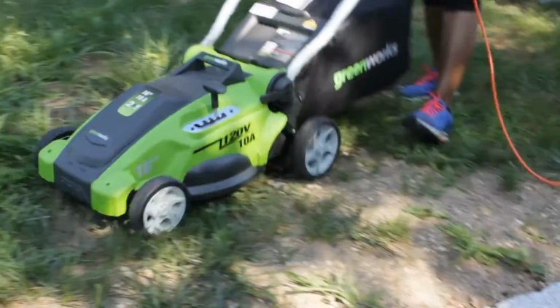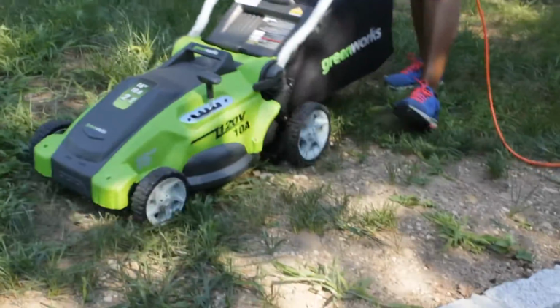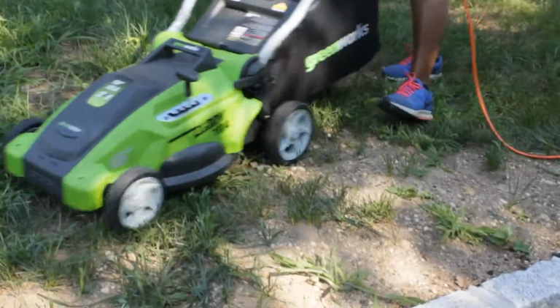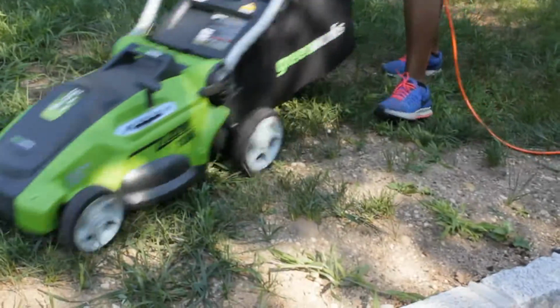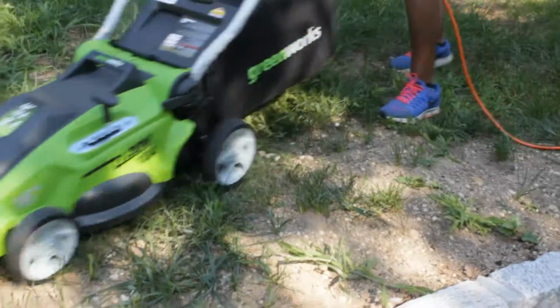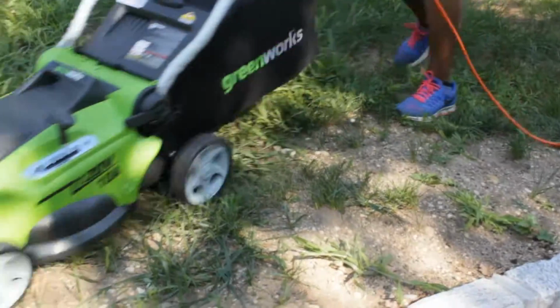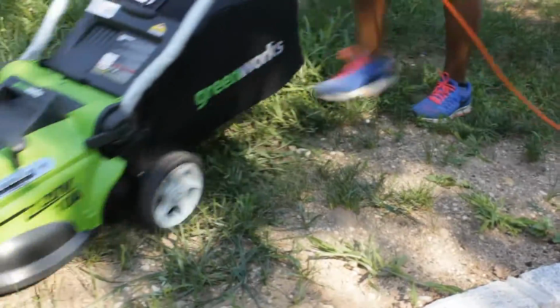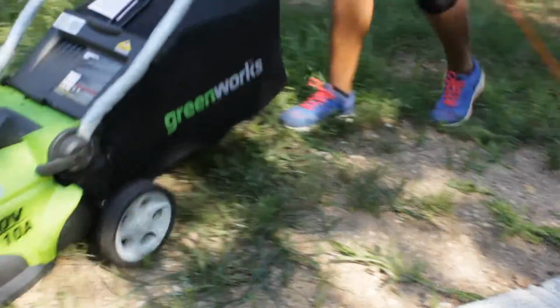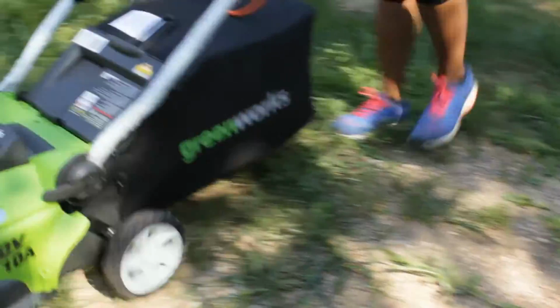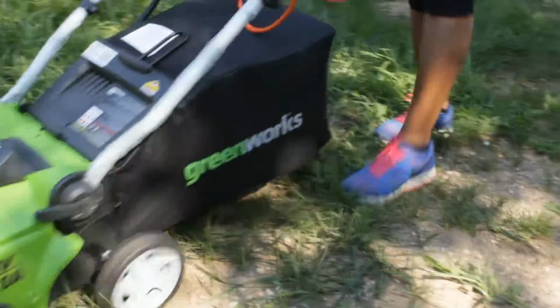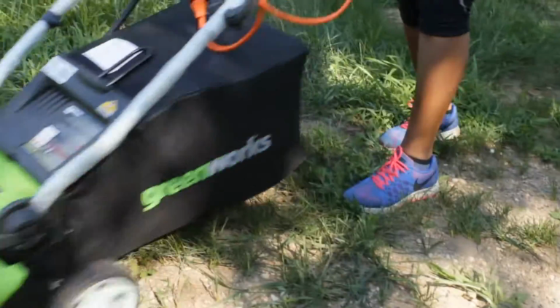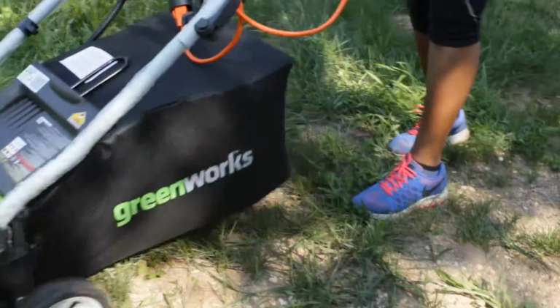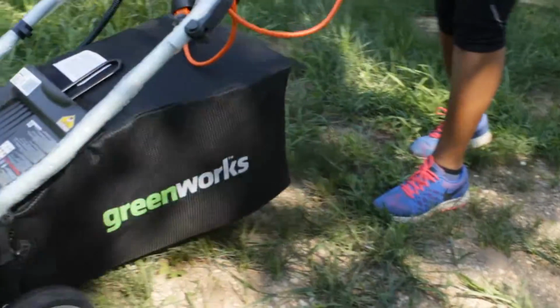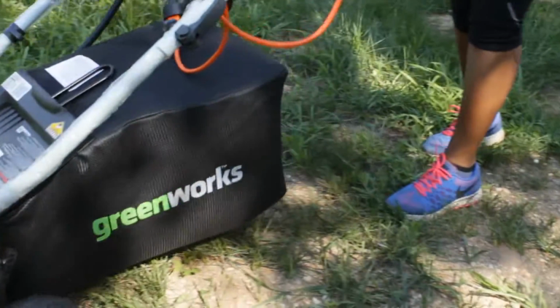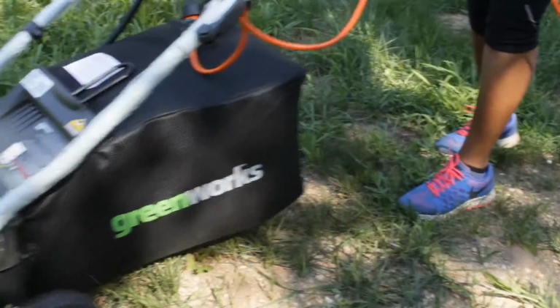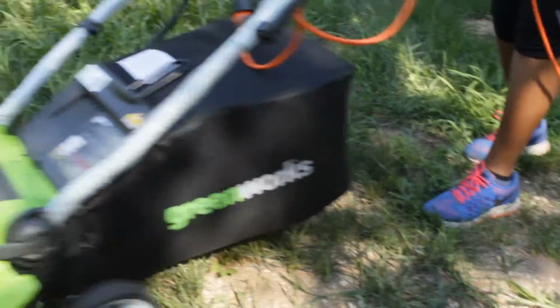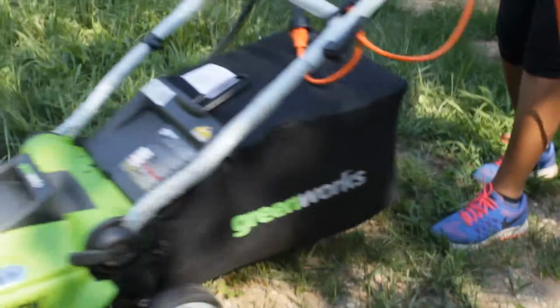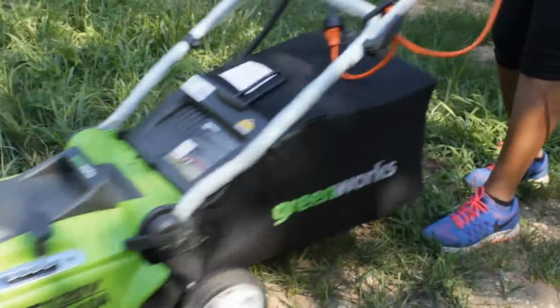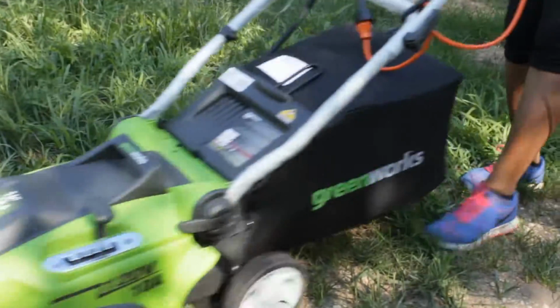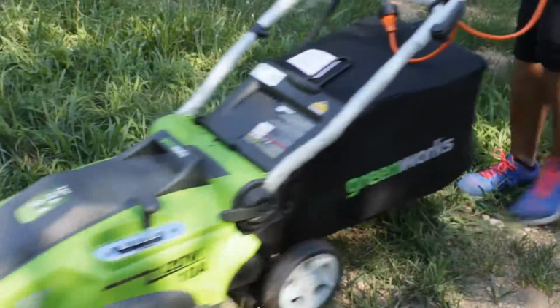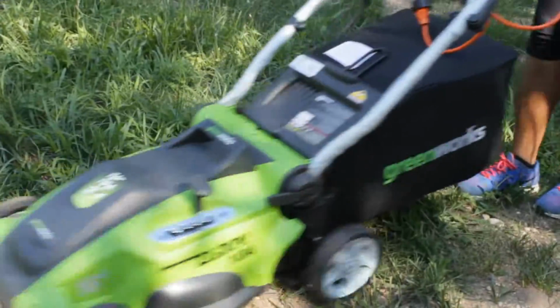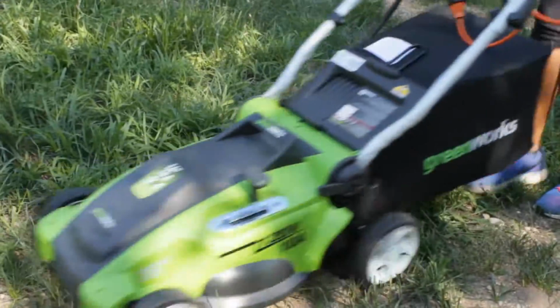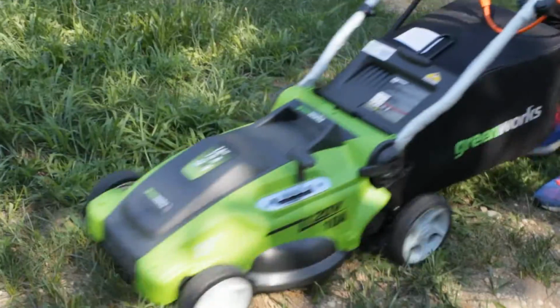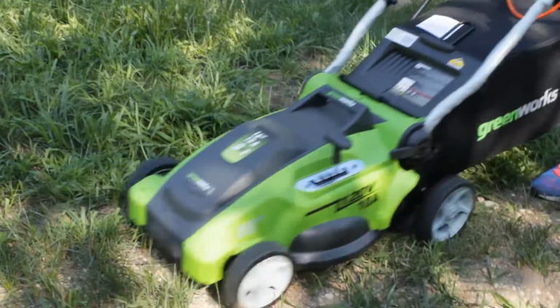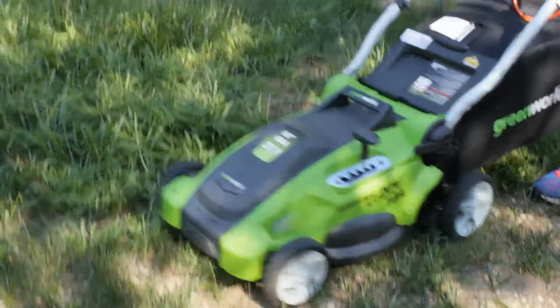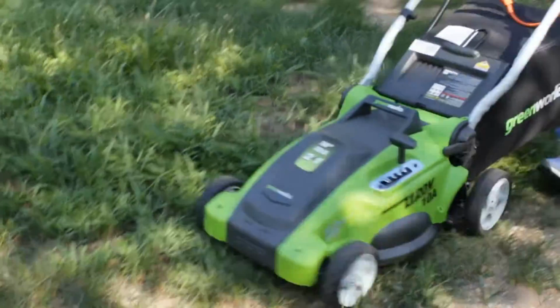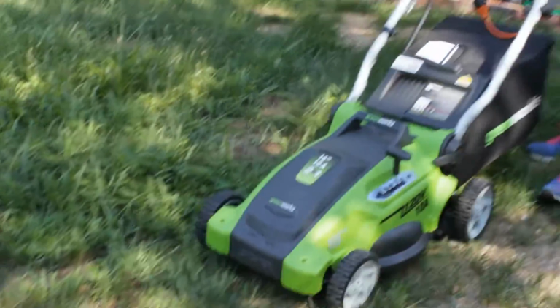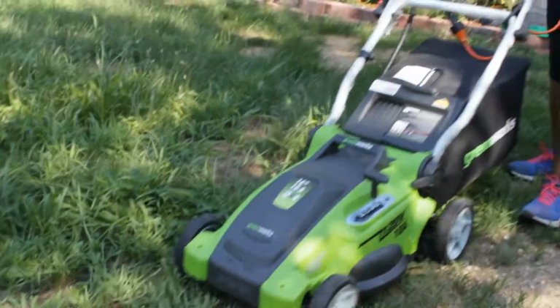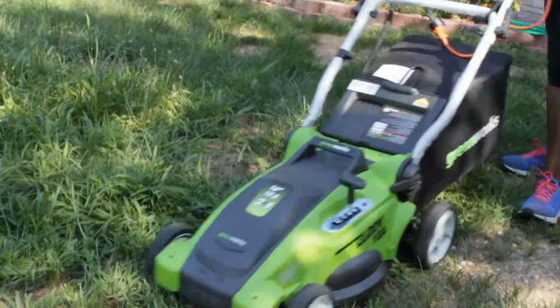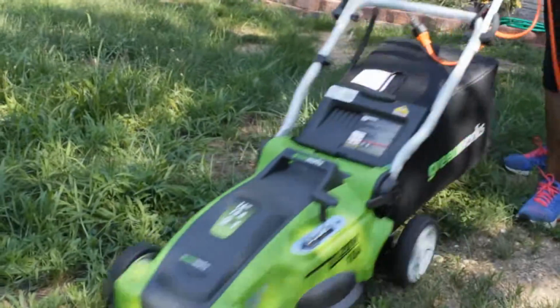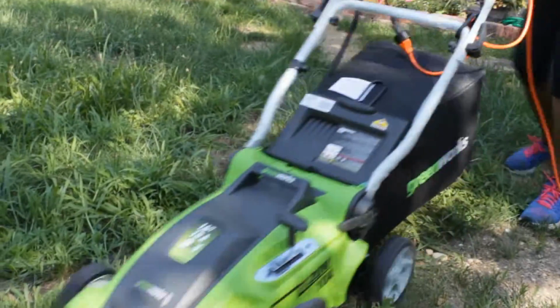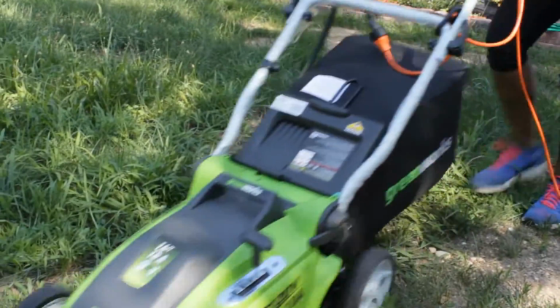You might think I'm a little bit weird, but I was really having a good time pushing this little machine around.